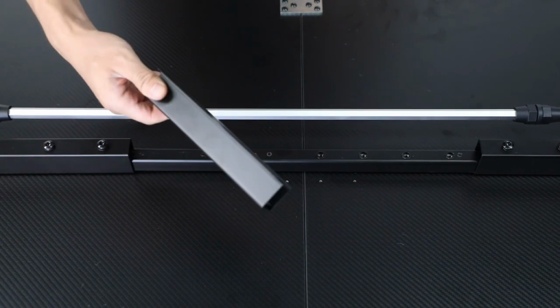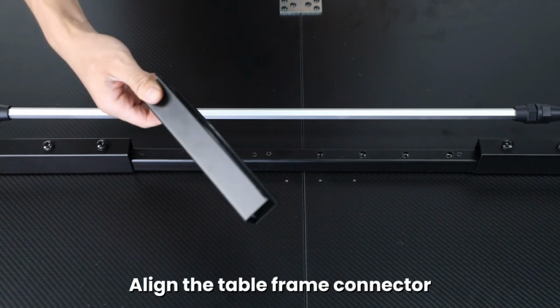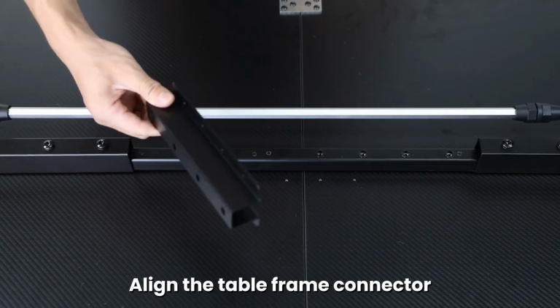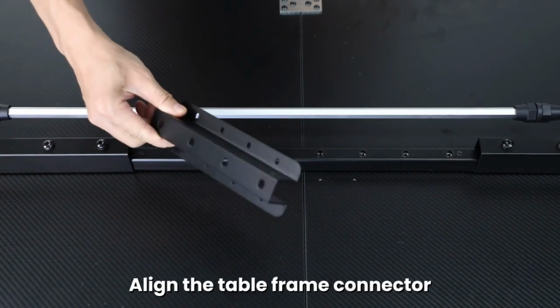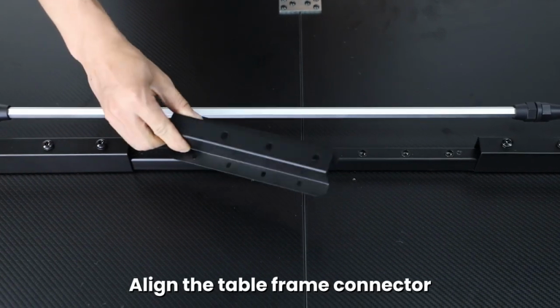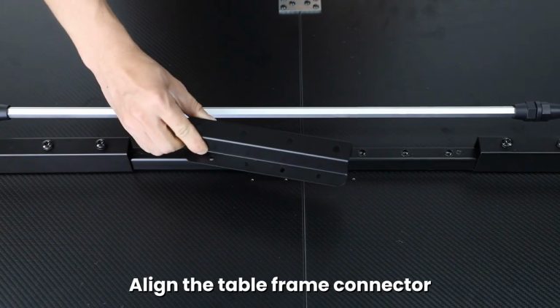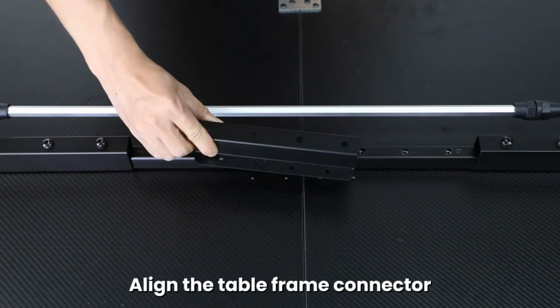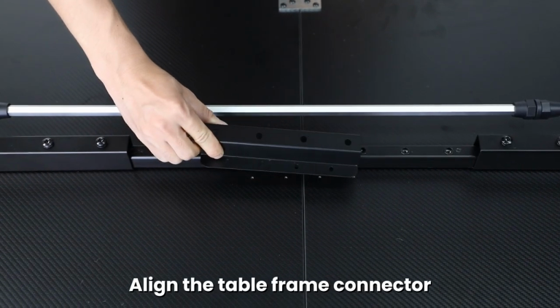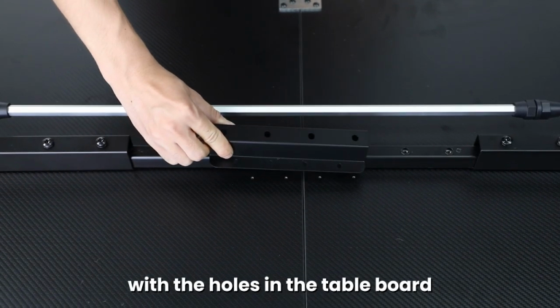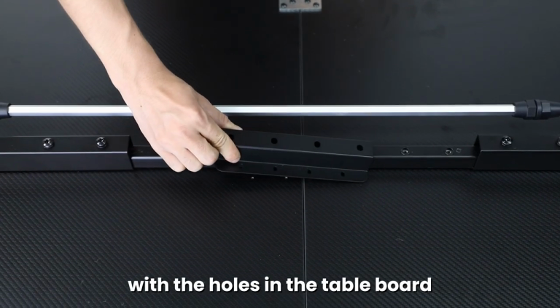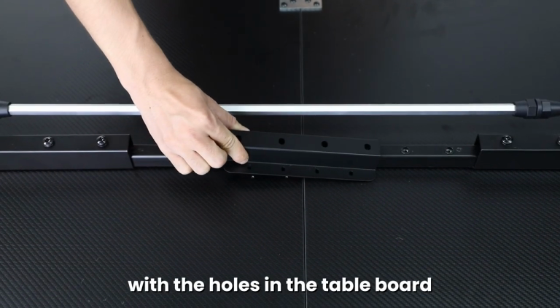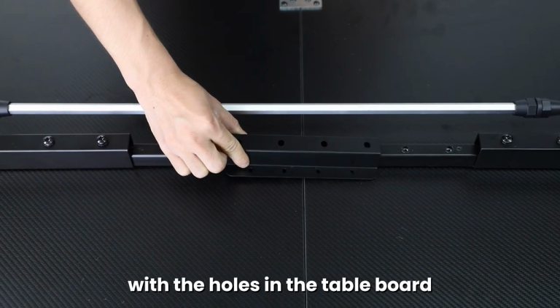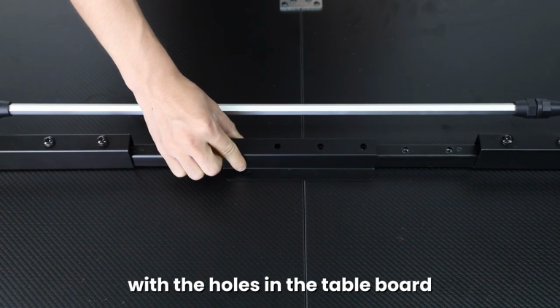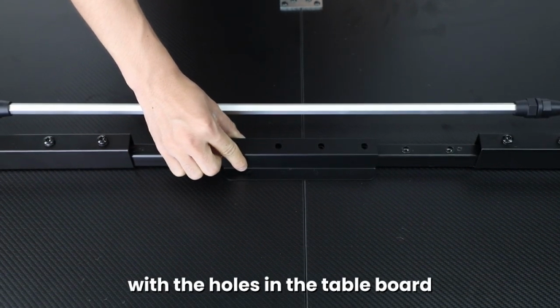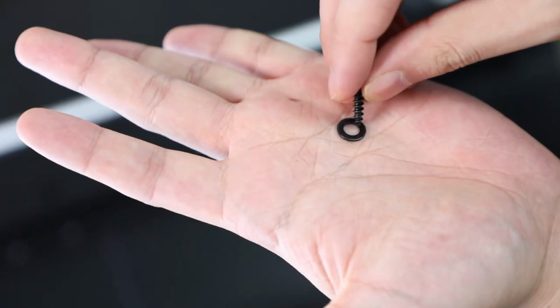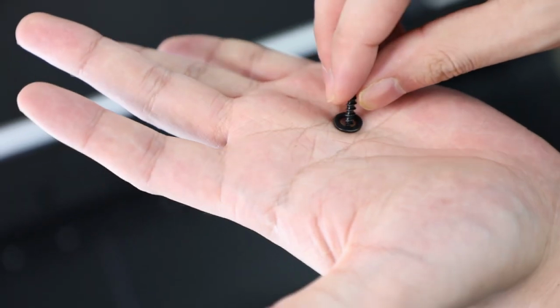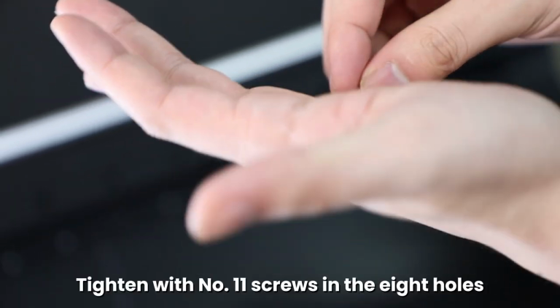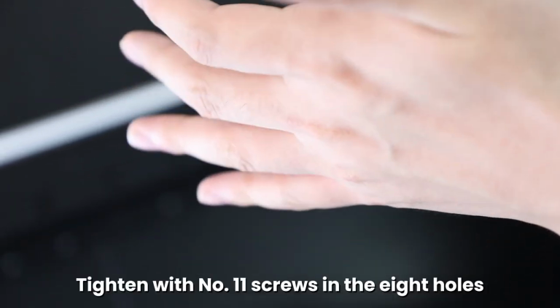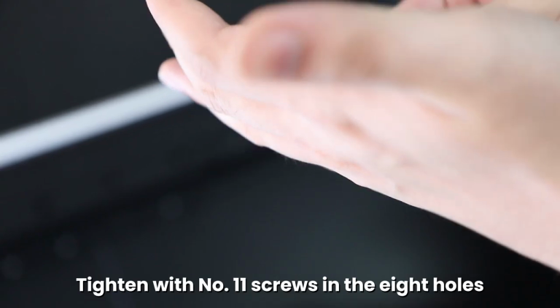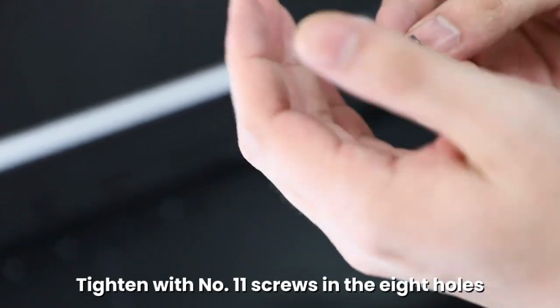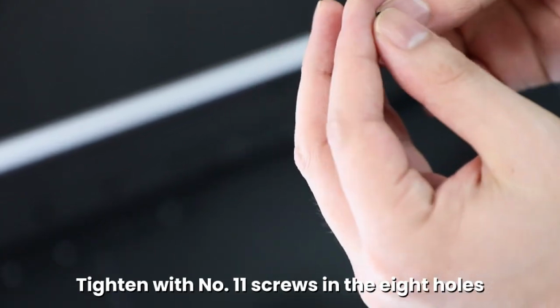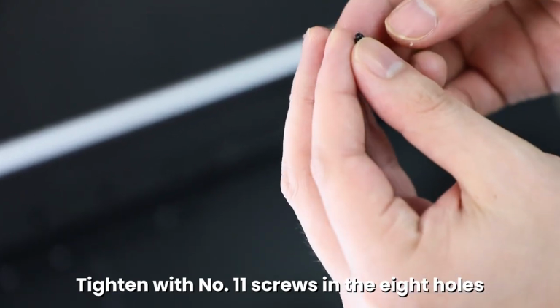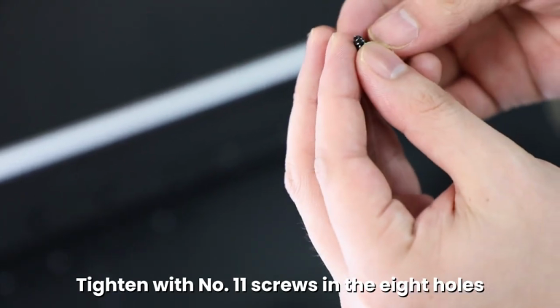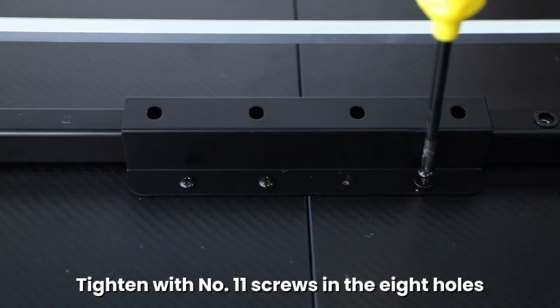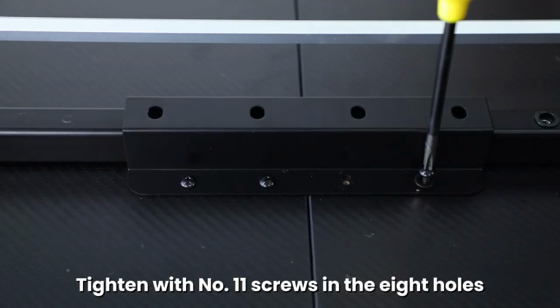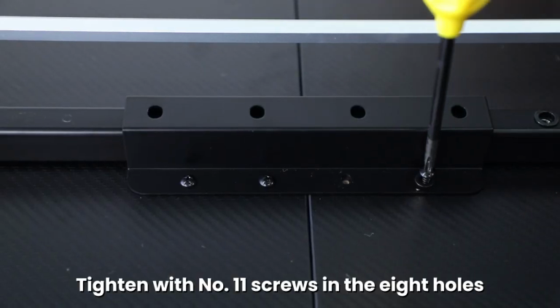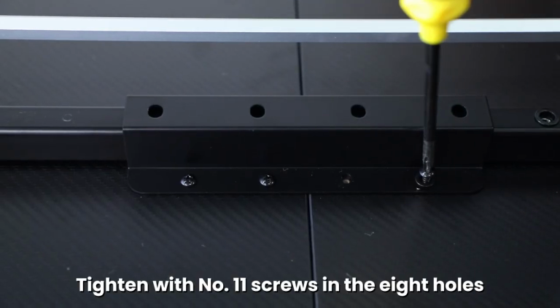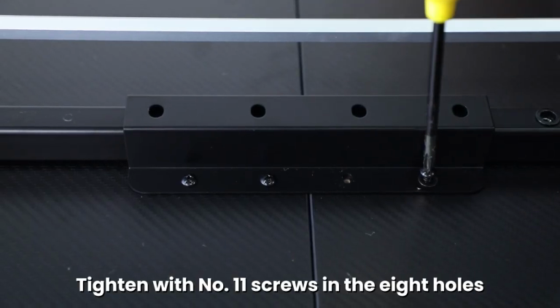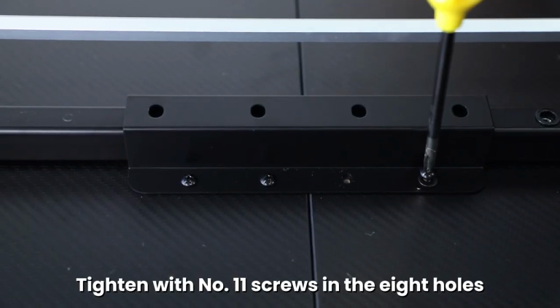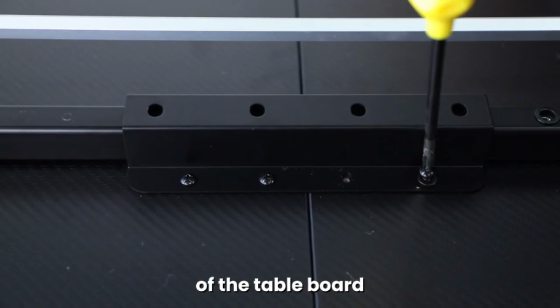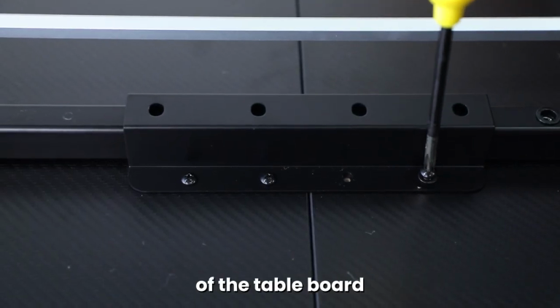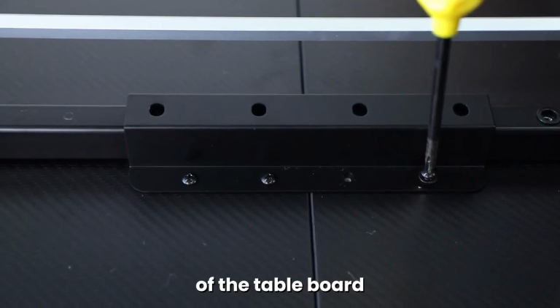Align the table frame connector with the holes of the table board. Tighten with number eleven screws in the eight holes of the table board.